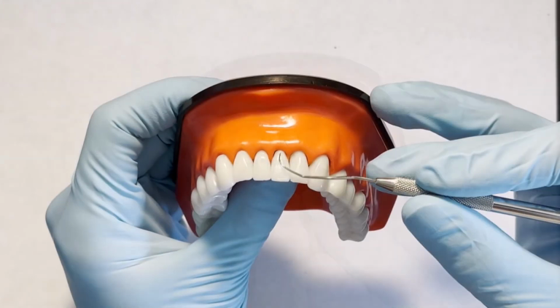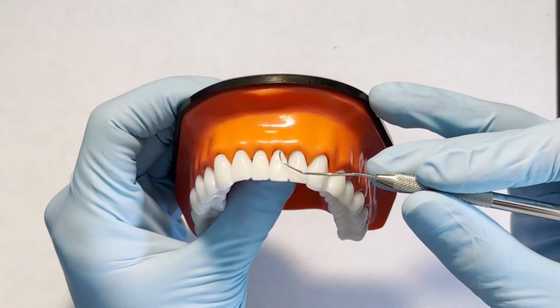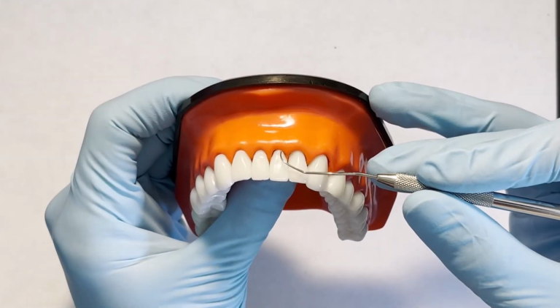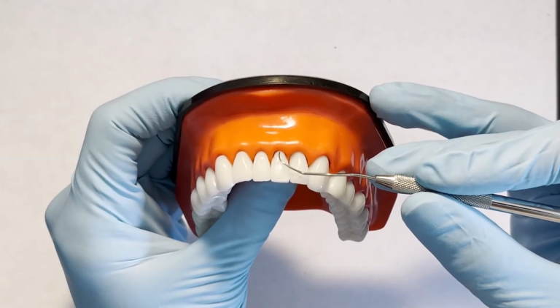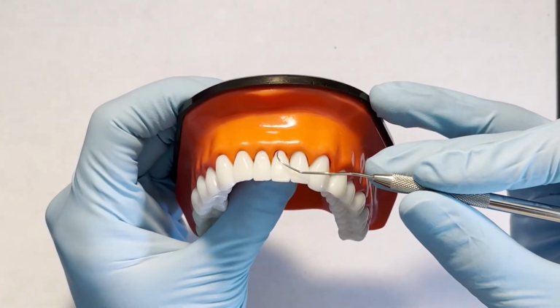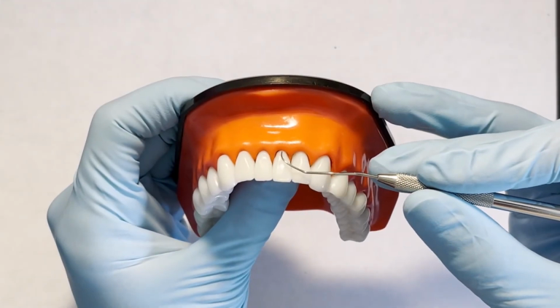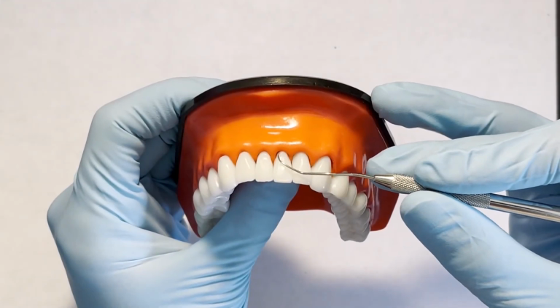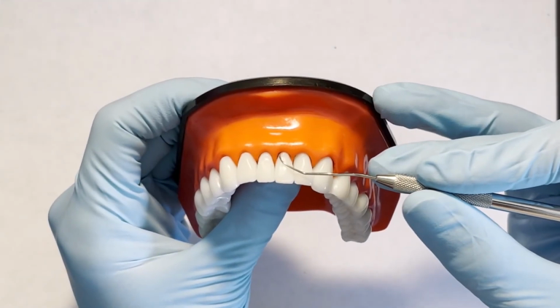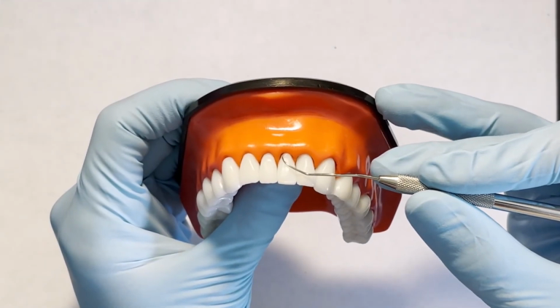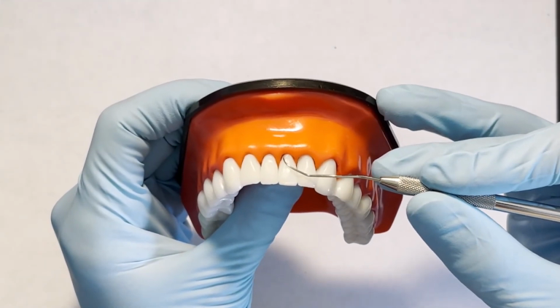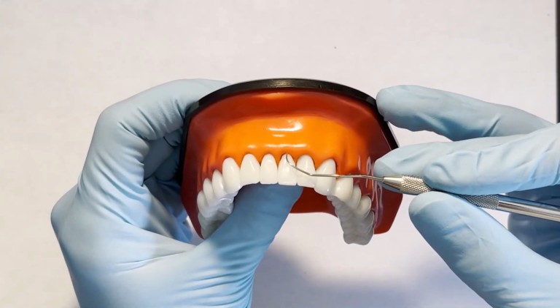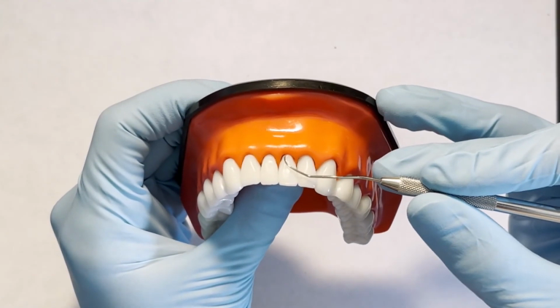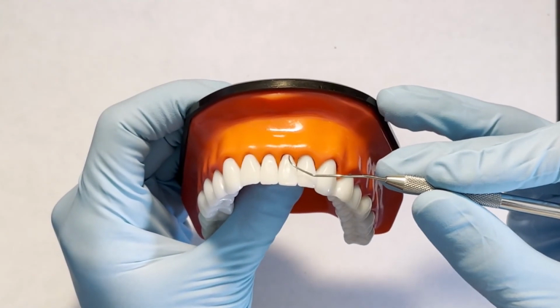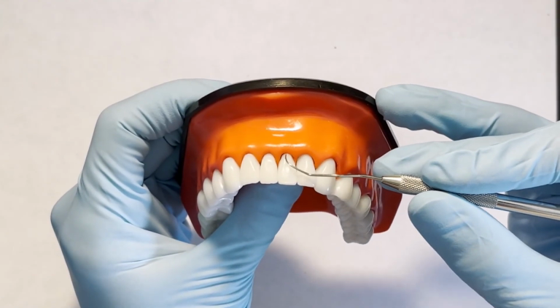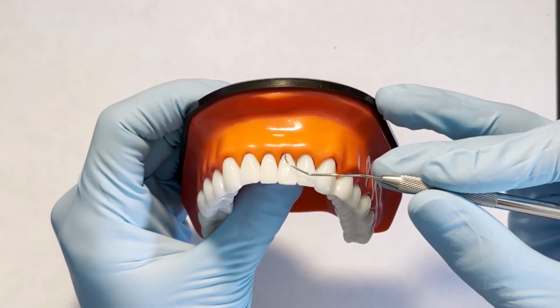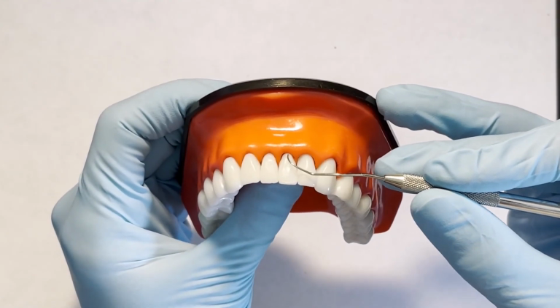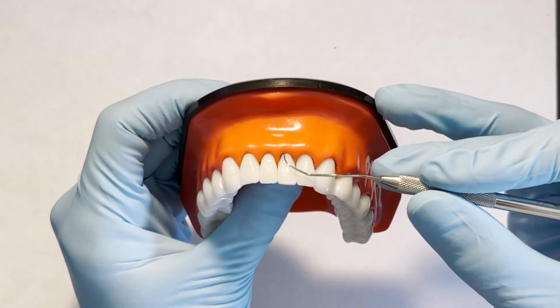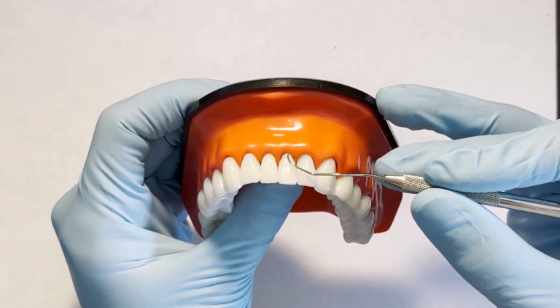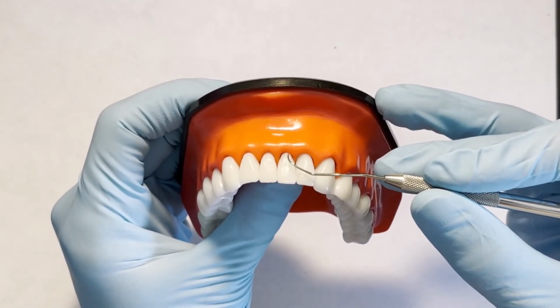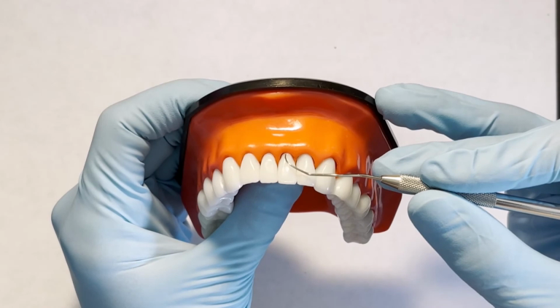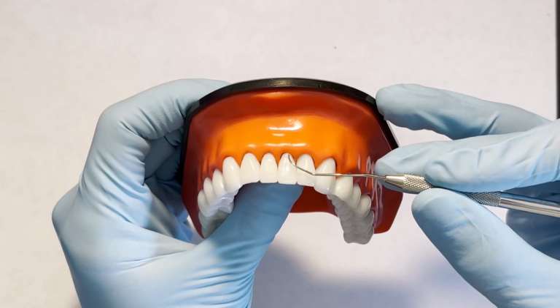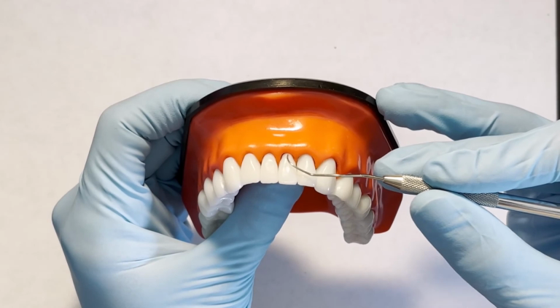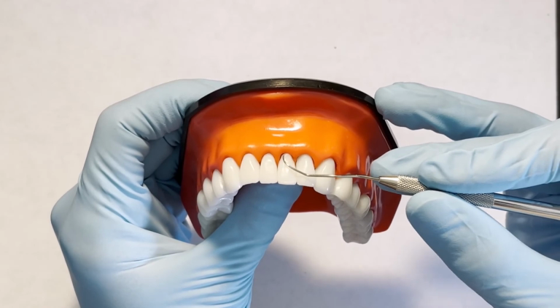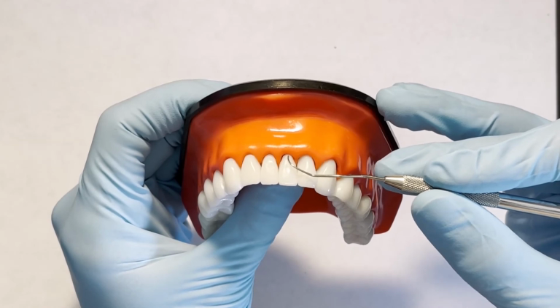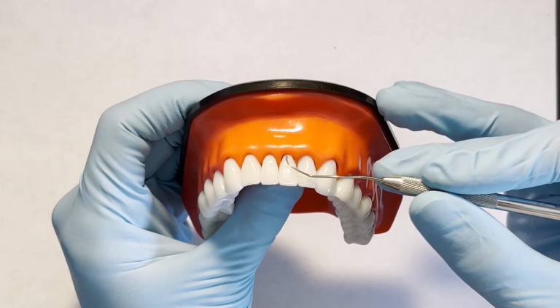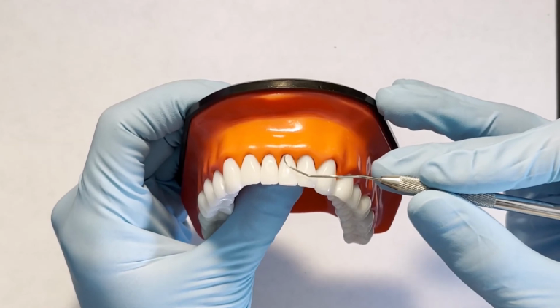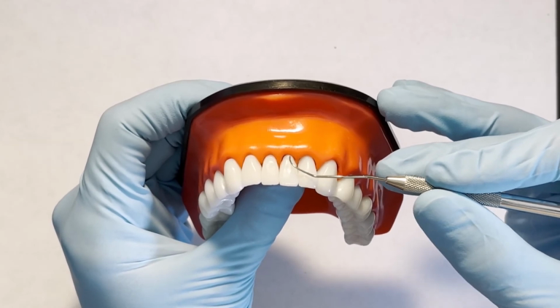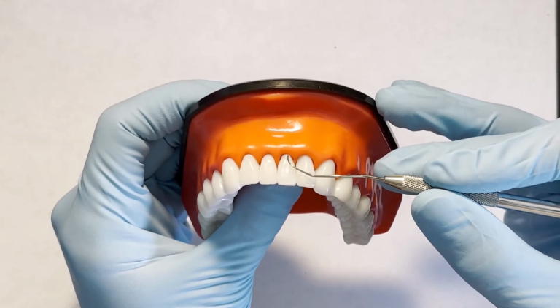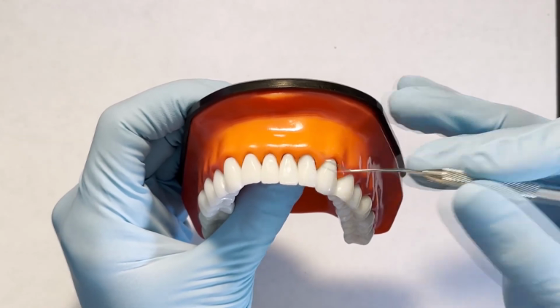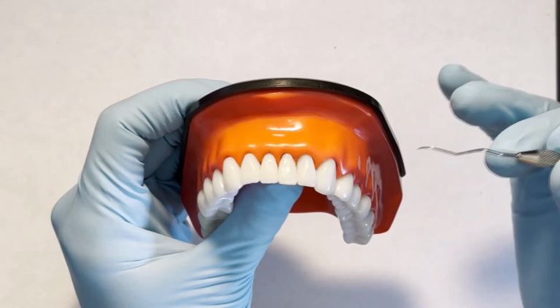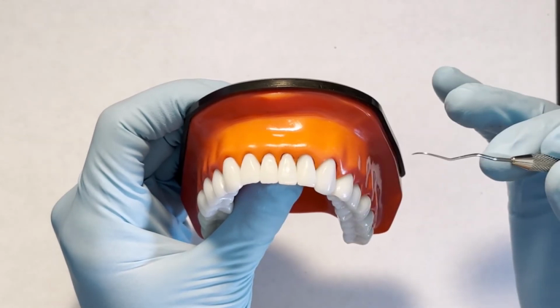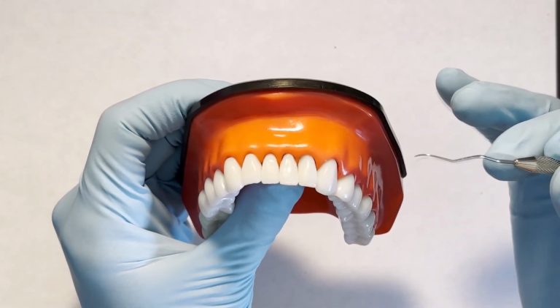At the midline of anterior teeth, a horizontal stroke can help ensure that nothing was missed when transitioning from surfaces towards and away.